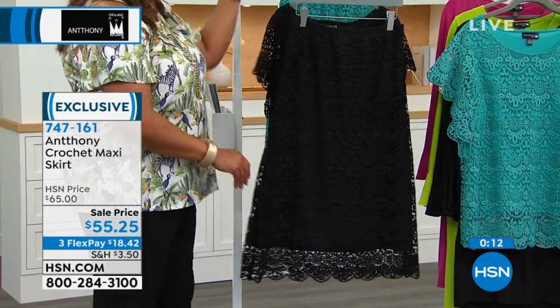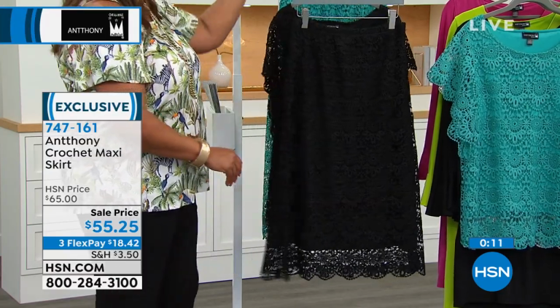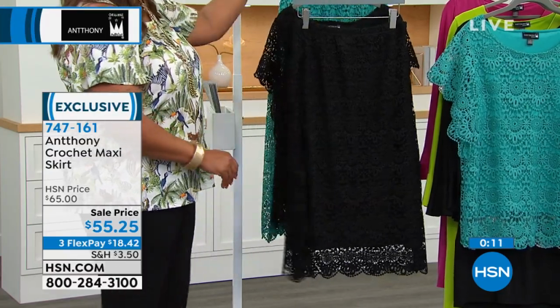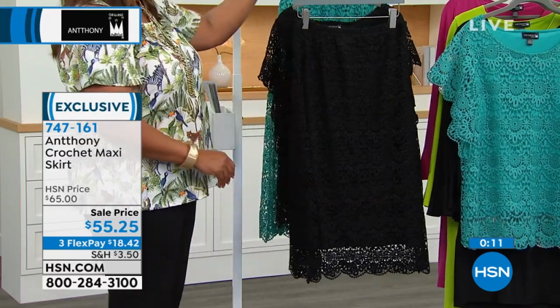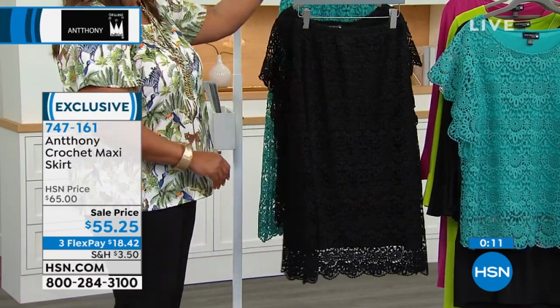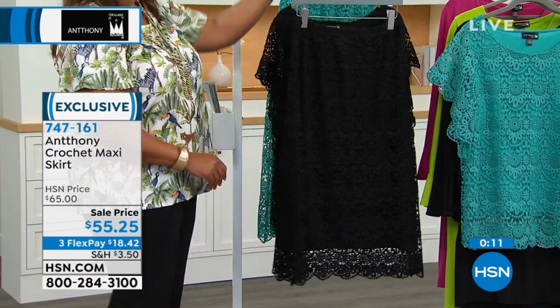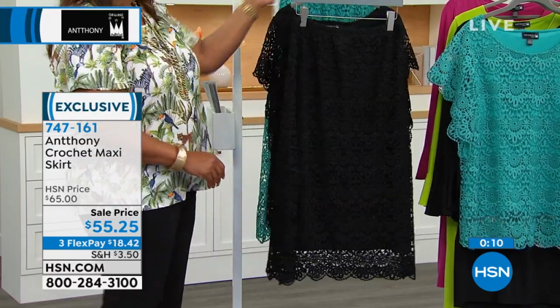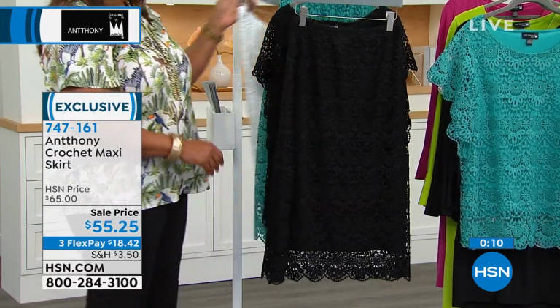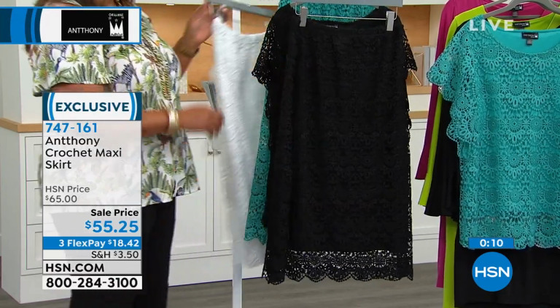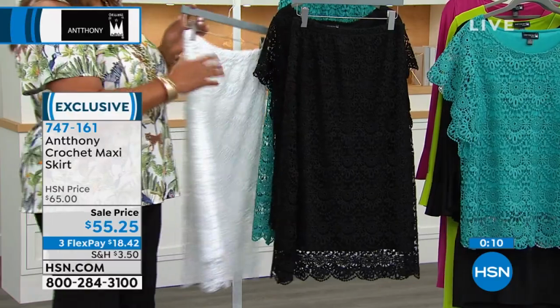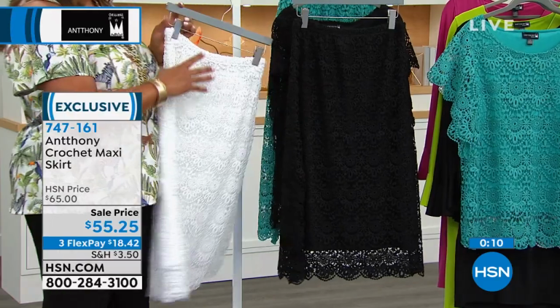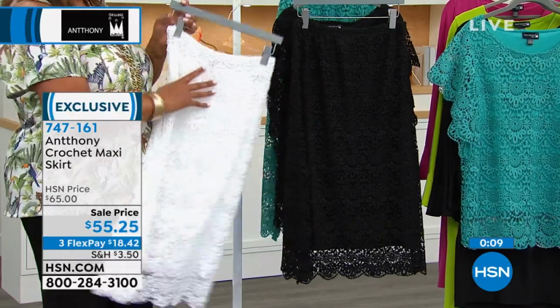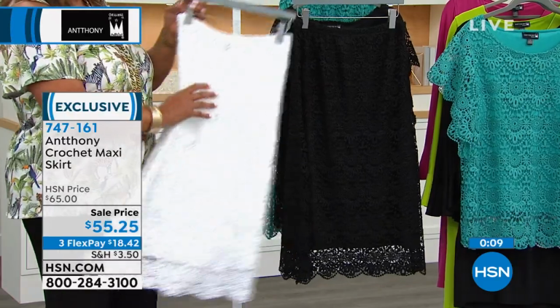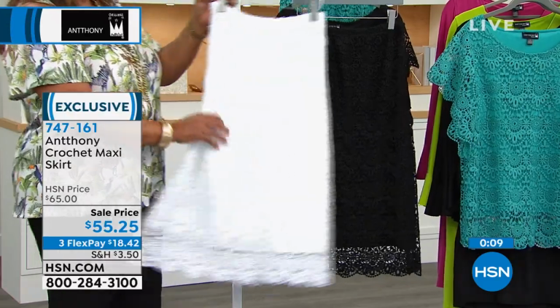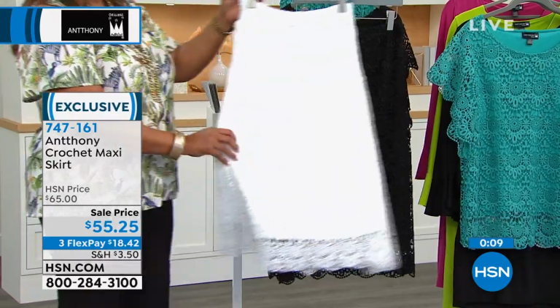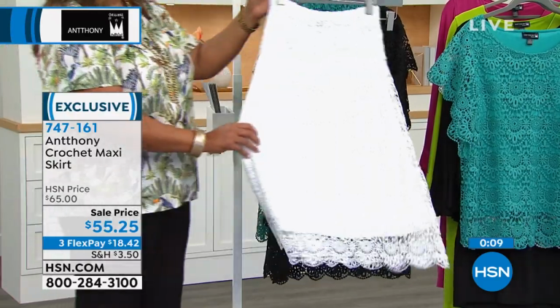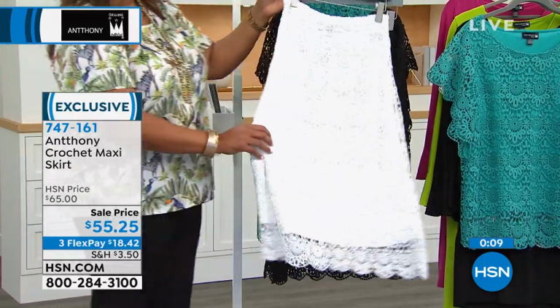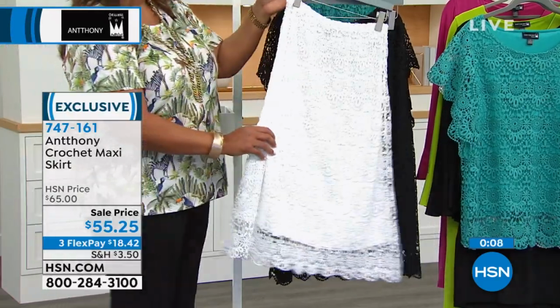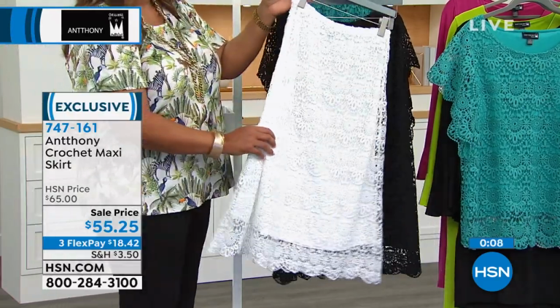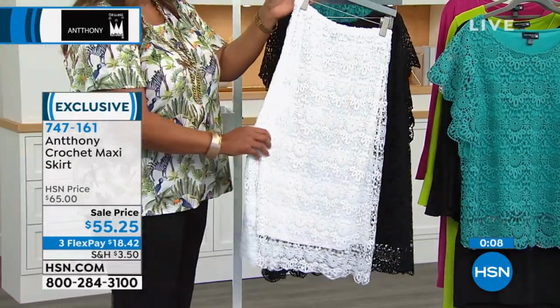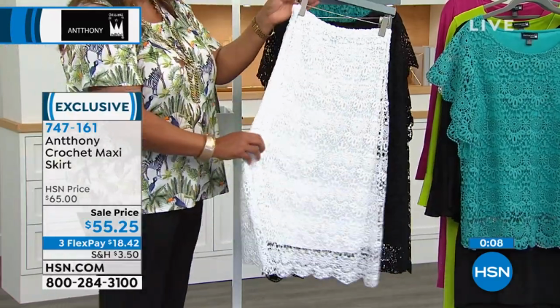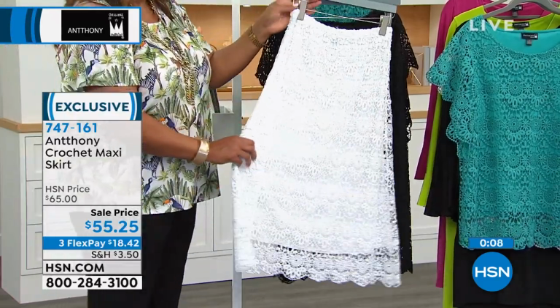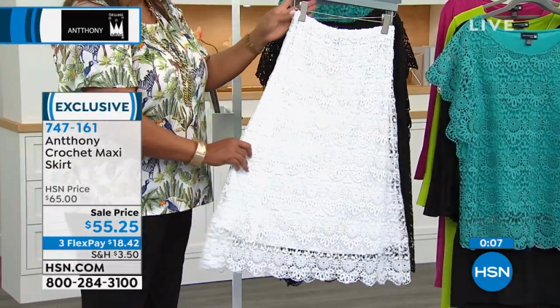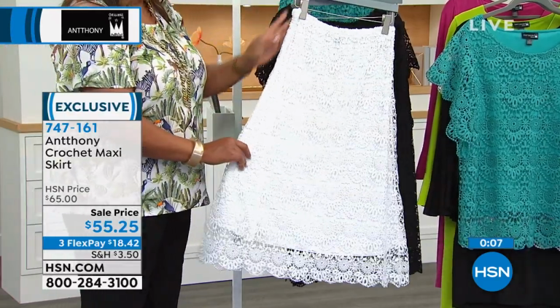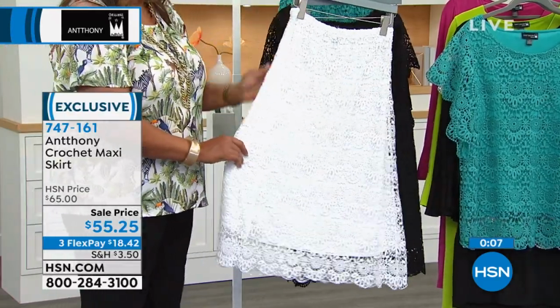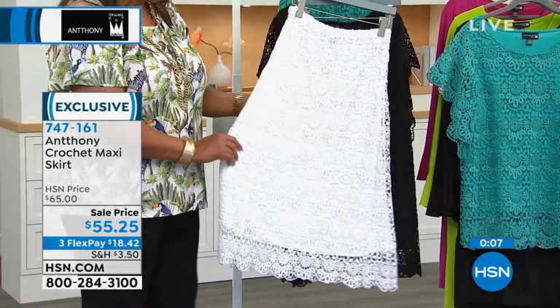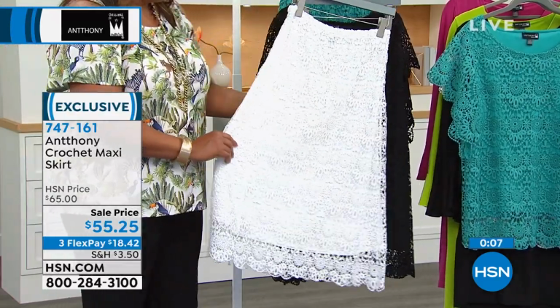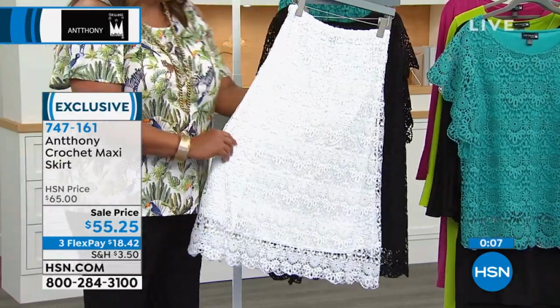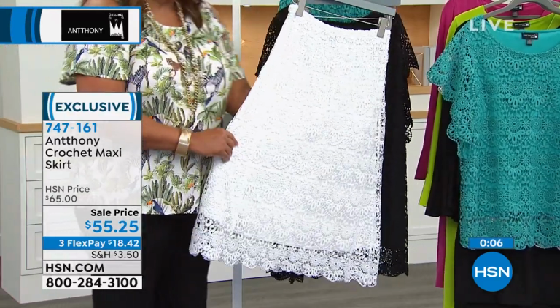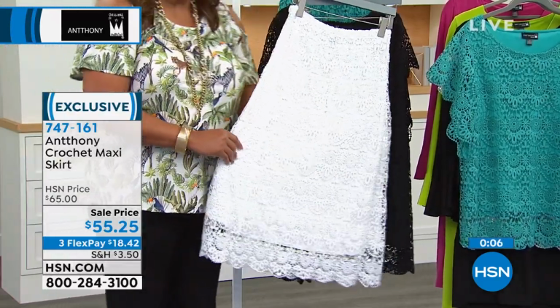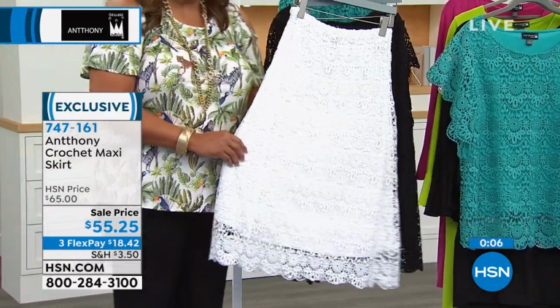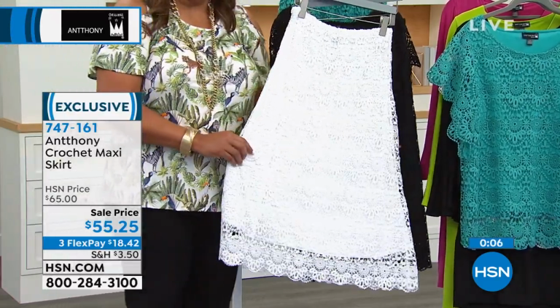But if you want this white, you guys, I don't want you to wait. I want this white — I think we have like 70 left.